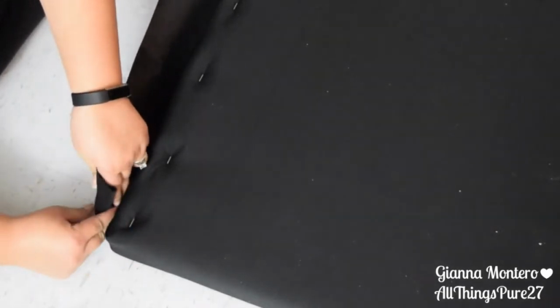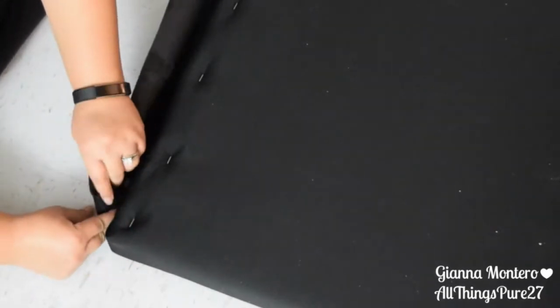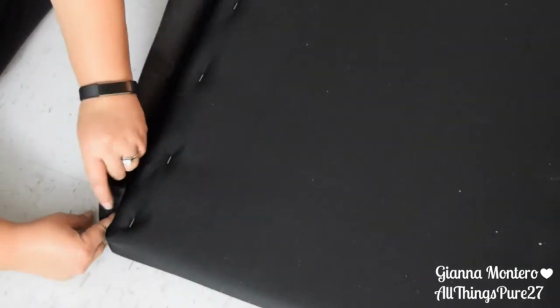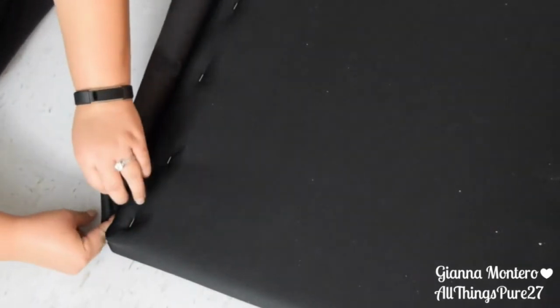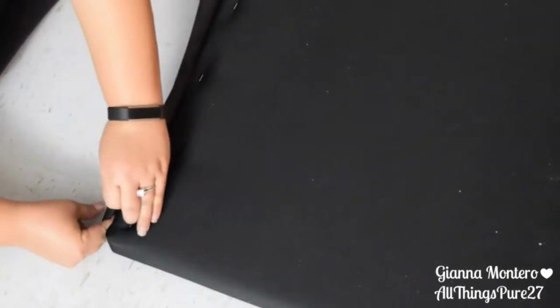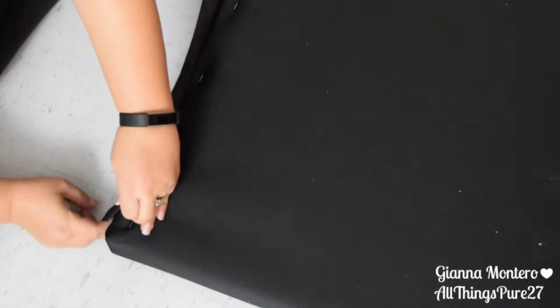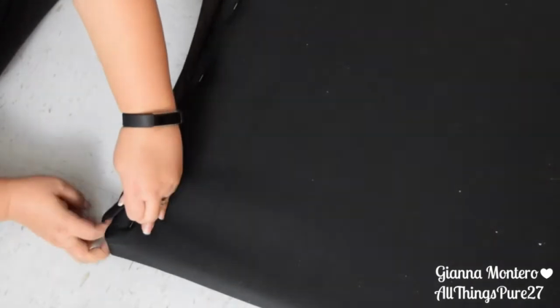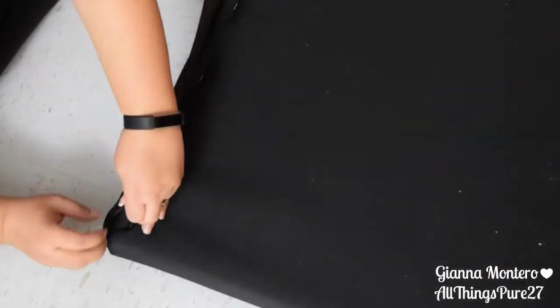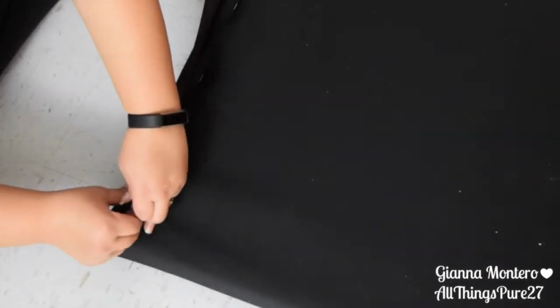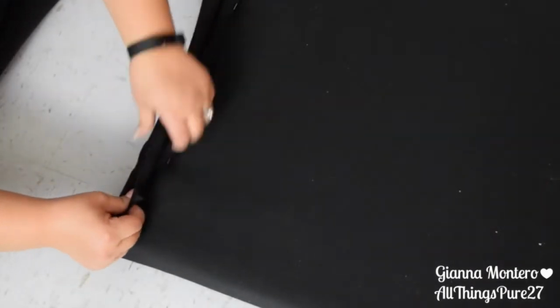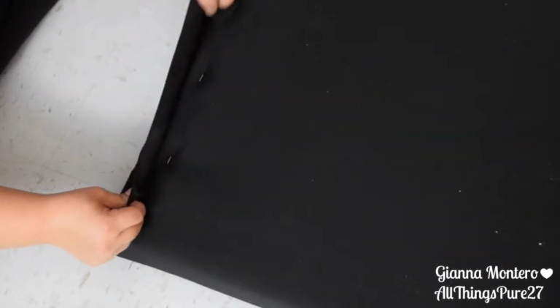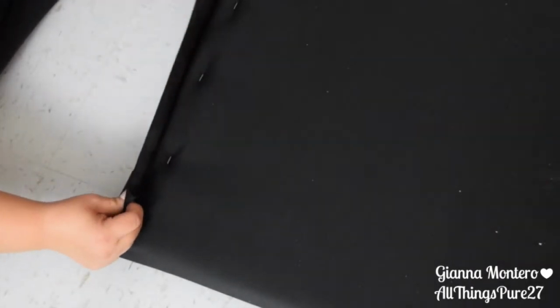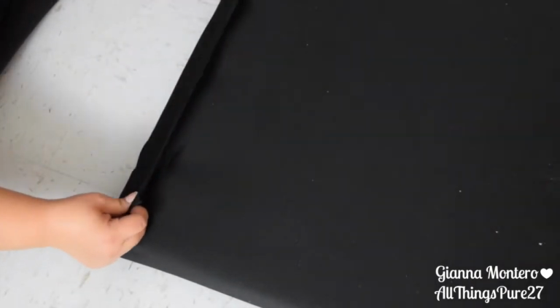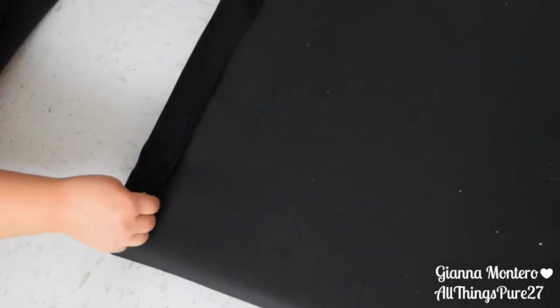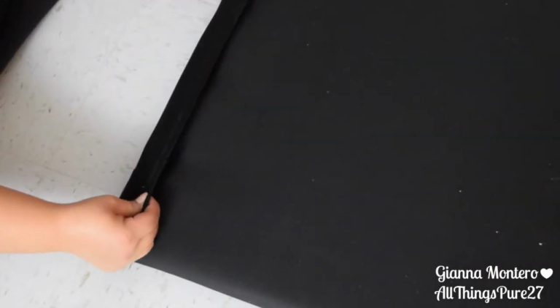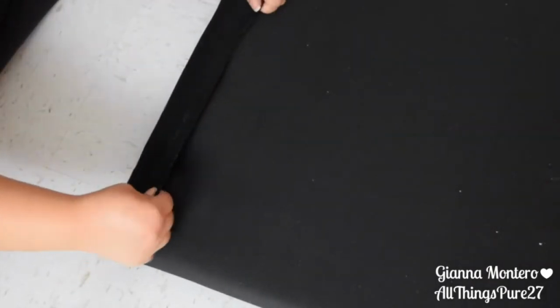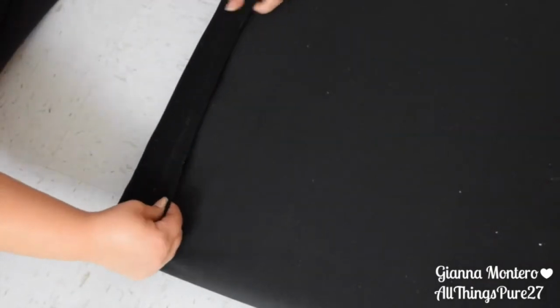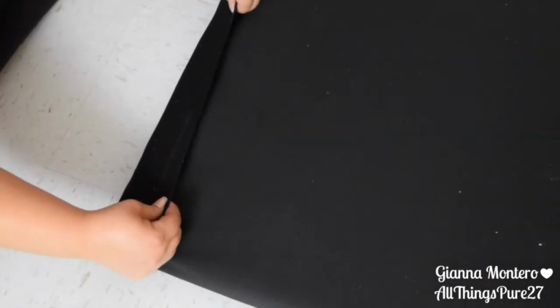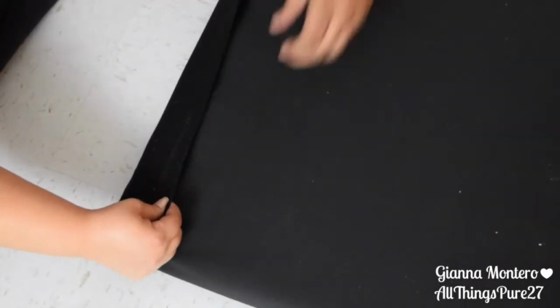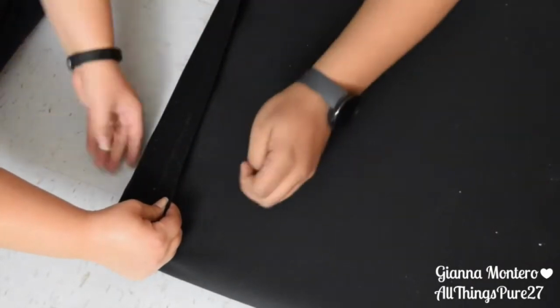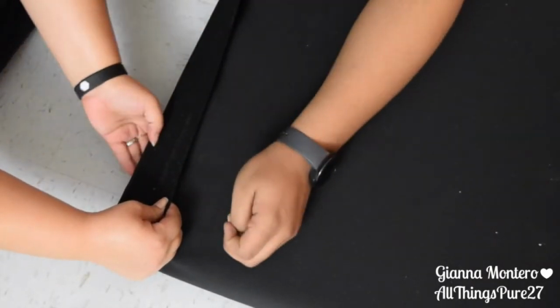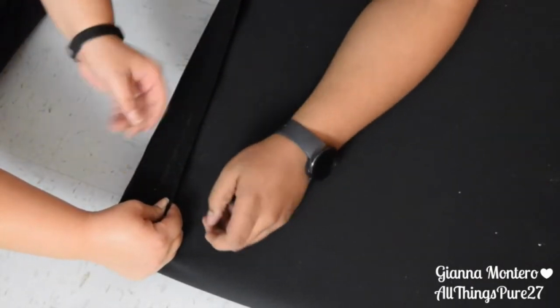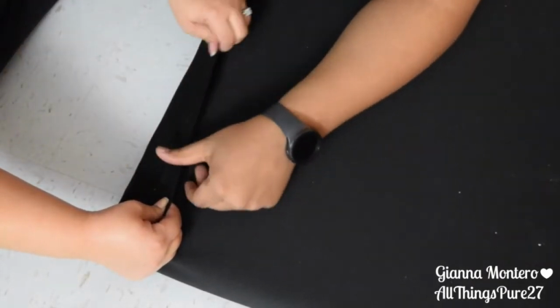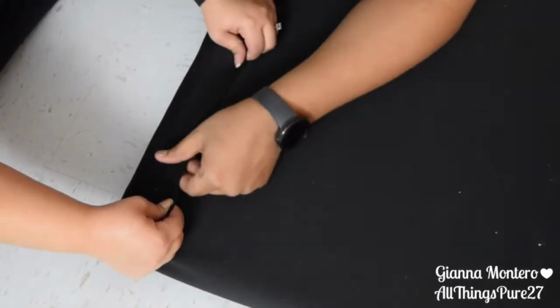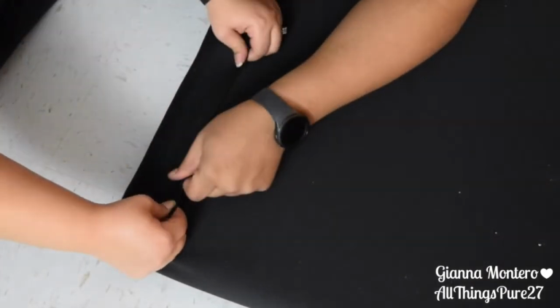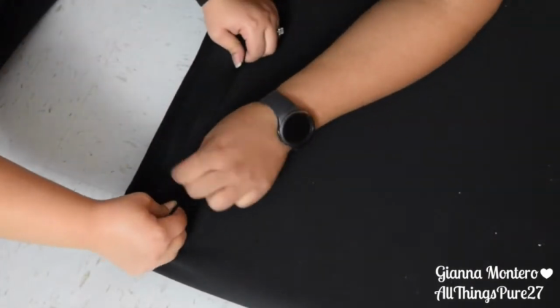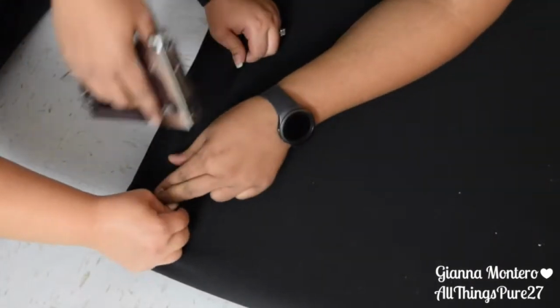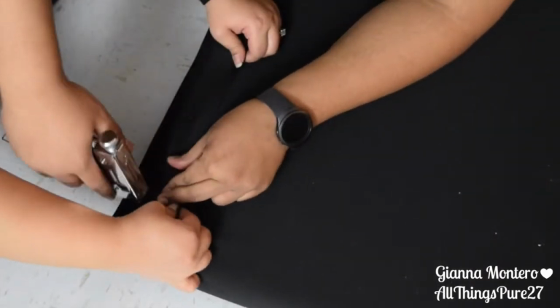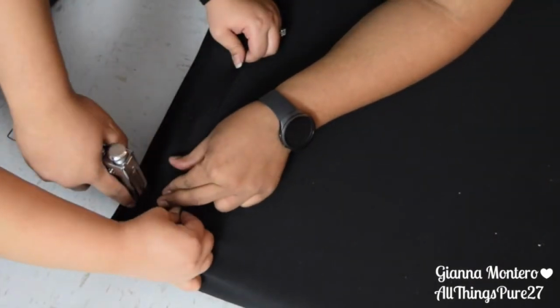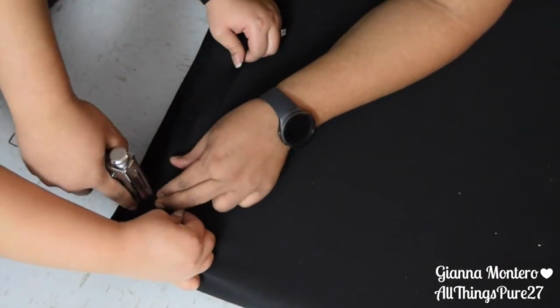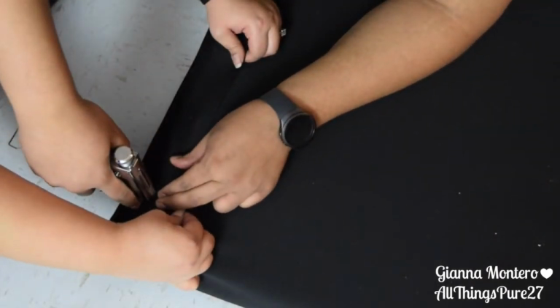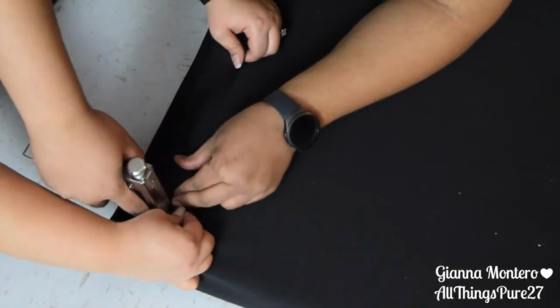Once you have a nice and tight grip of it, you just staple the remaining fabric right on top.